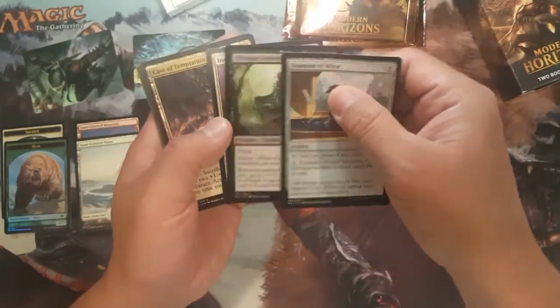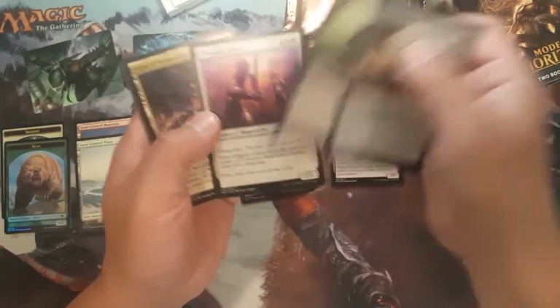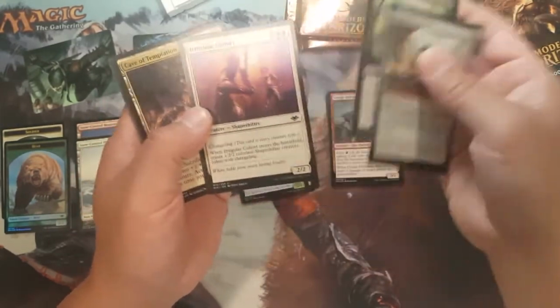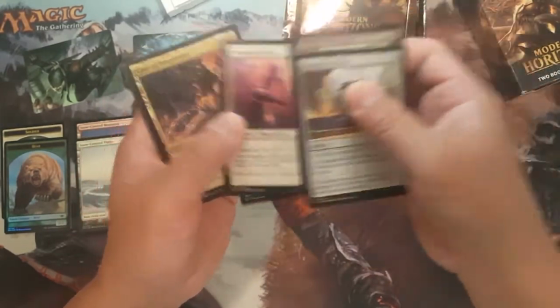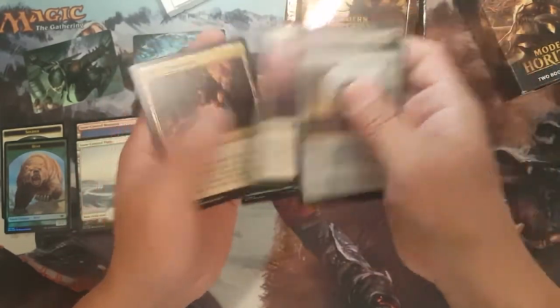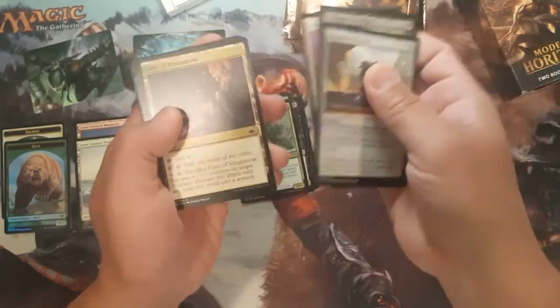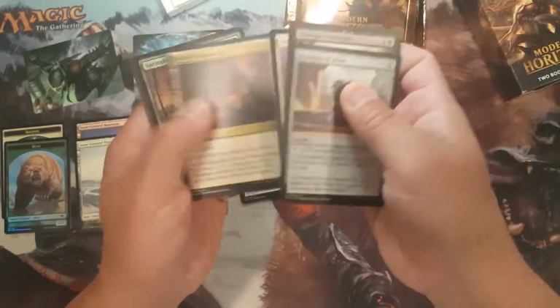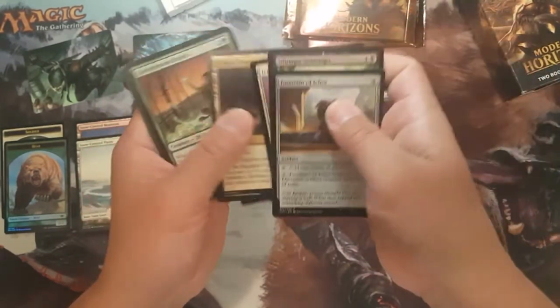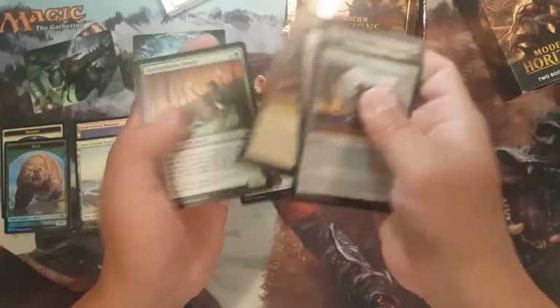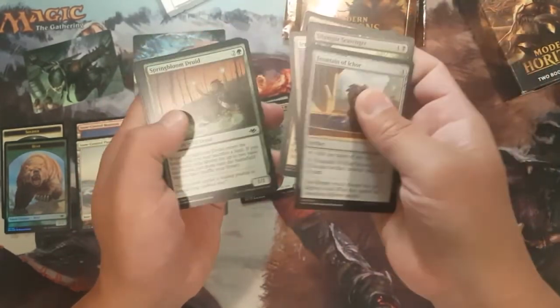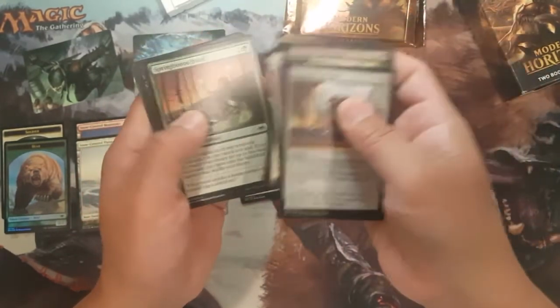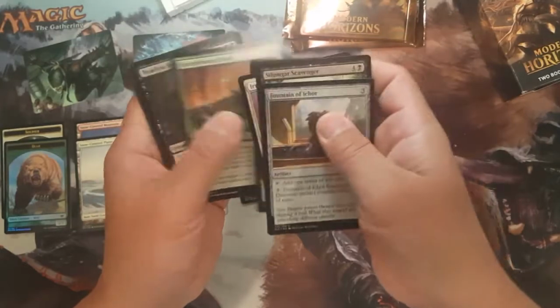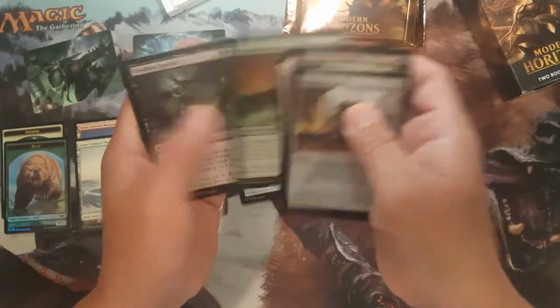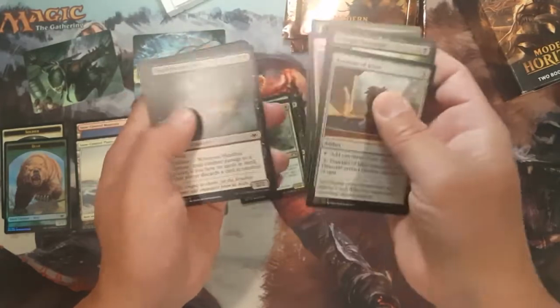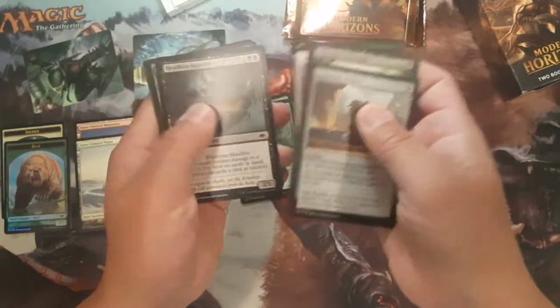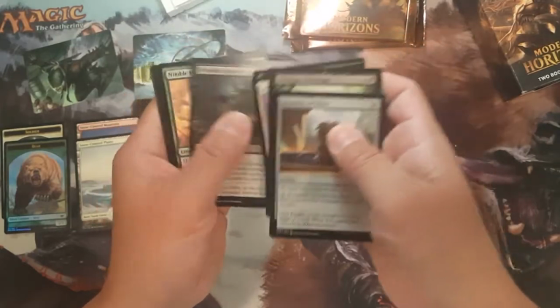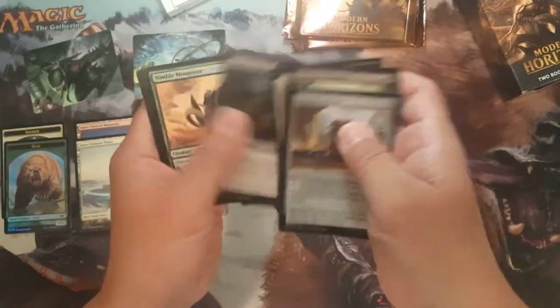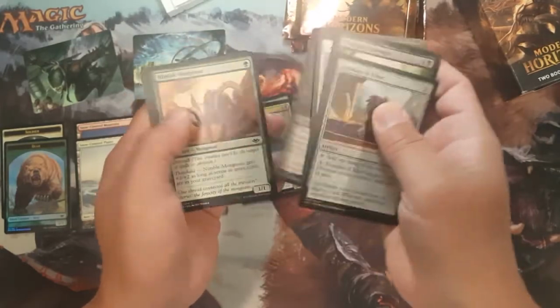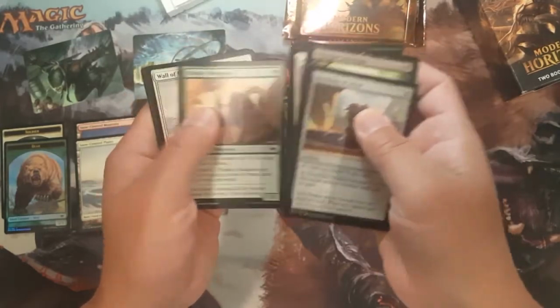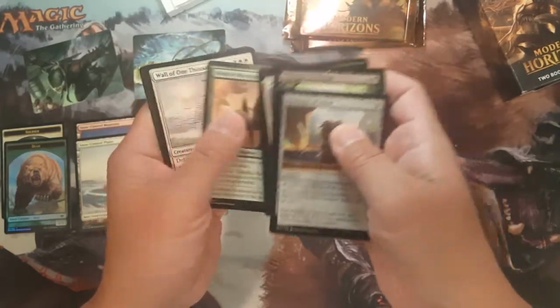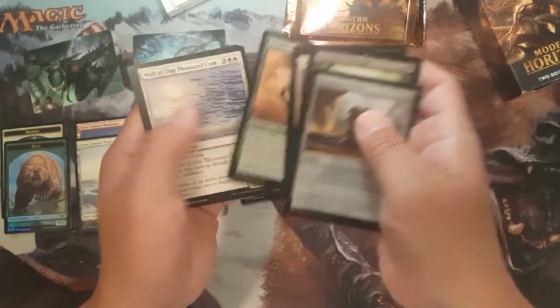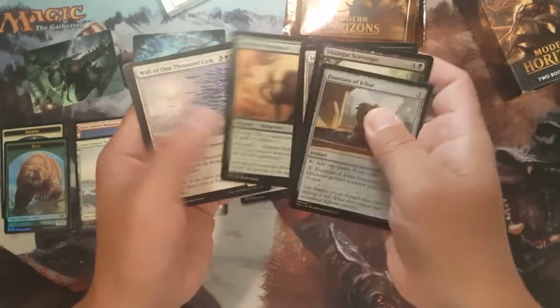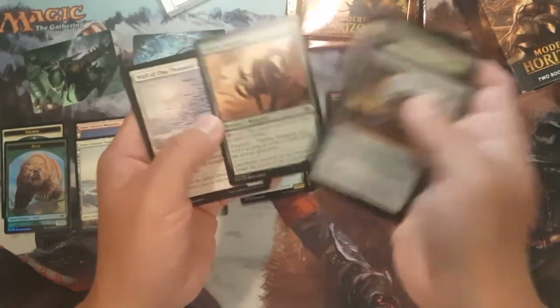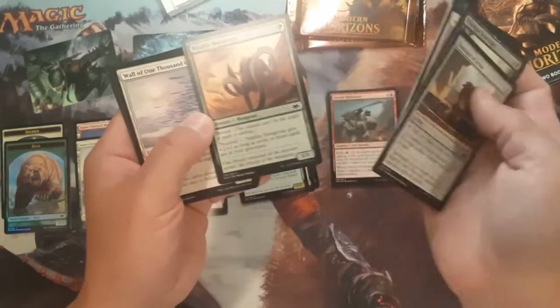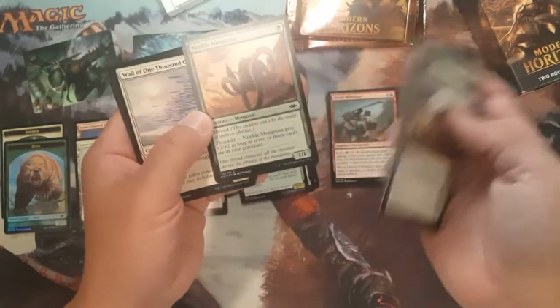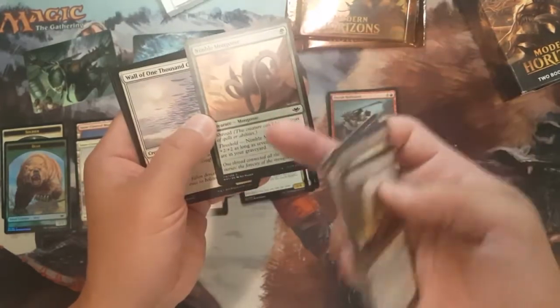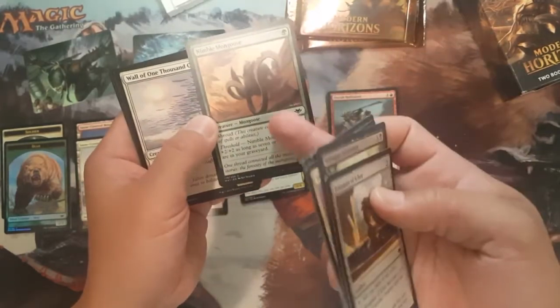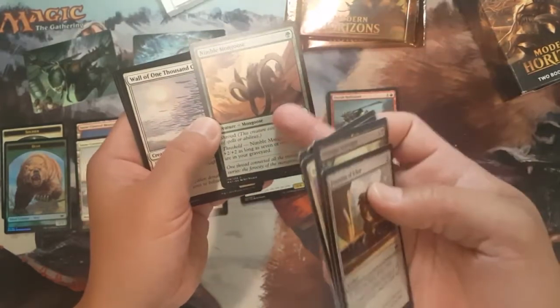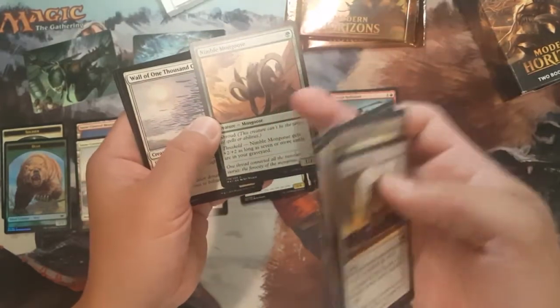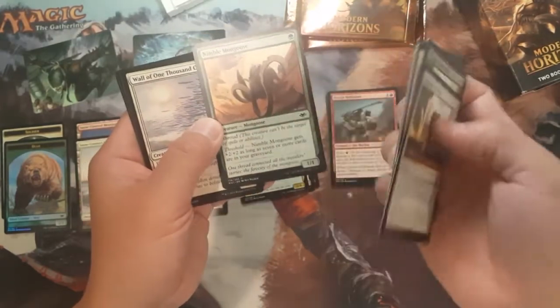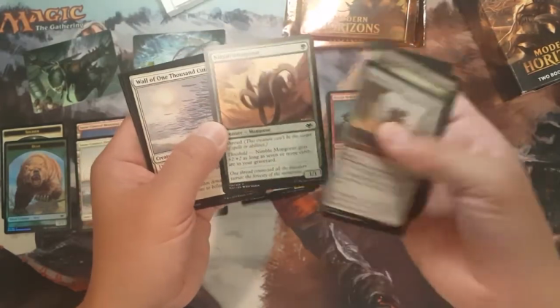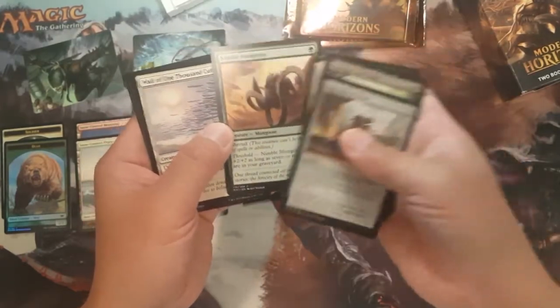Just quickly through the commons here — see if we've got an Arcum's Astrolabe. Nimble Mongoose — that's good in limited.